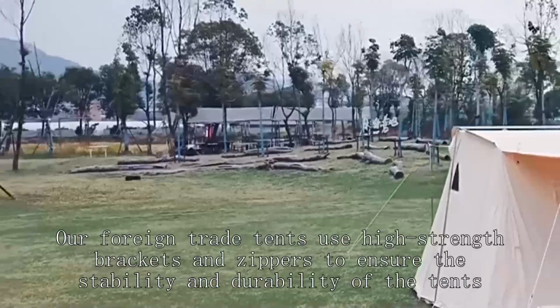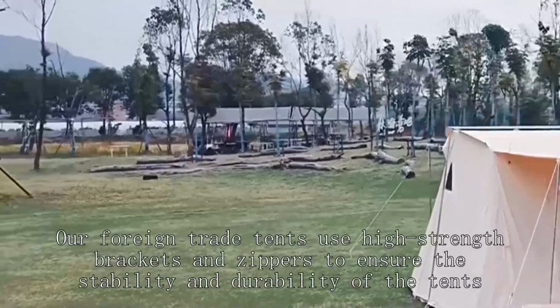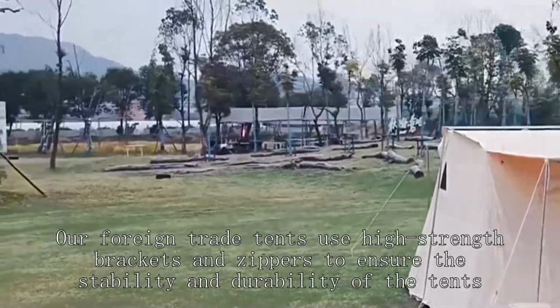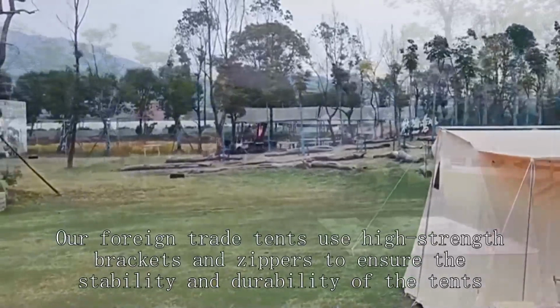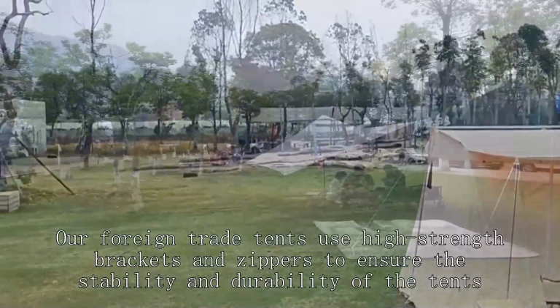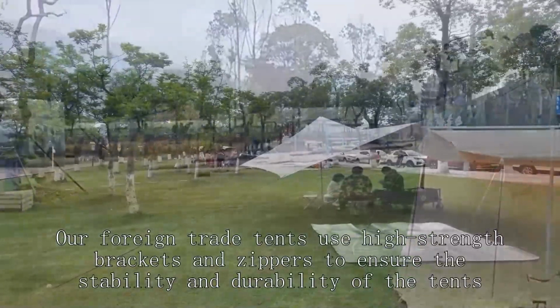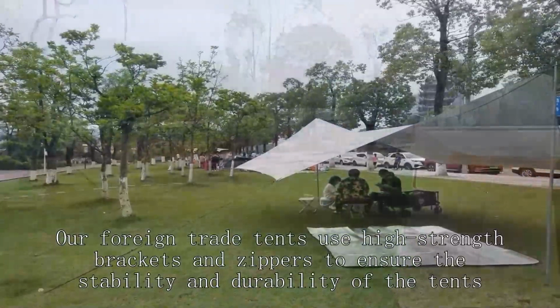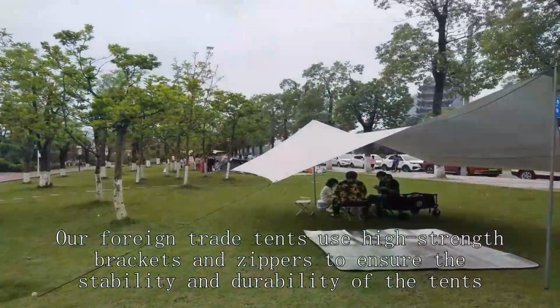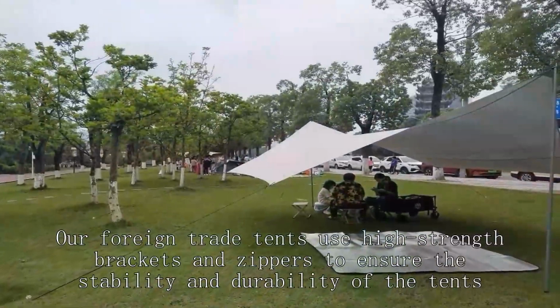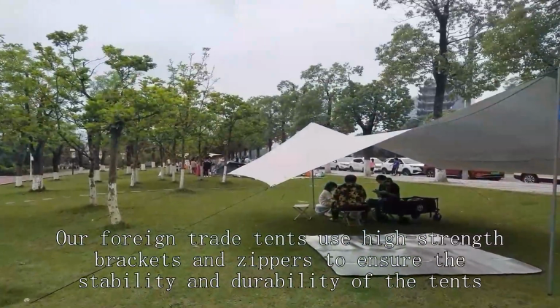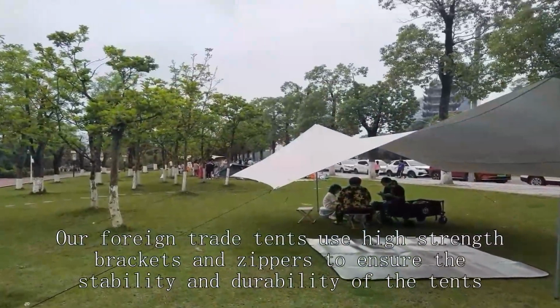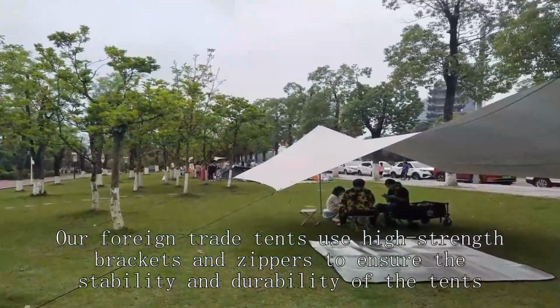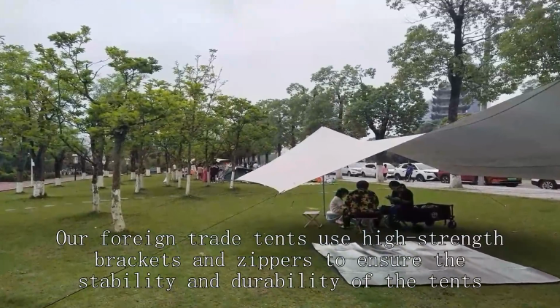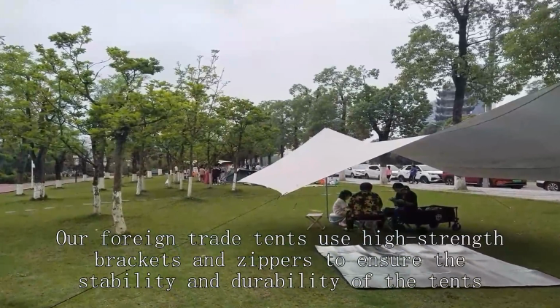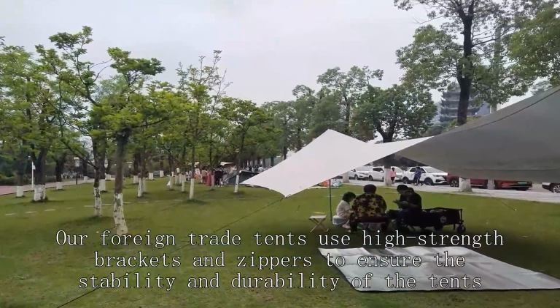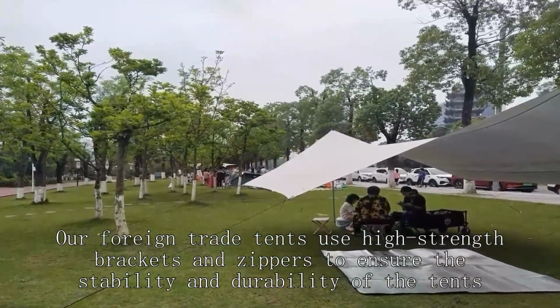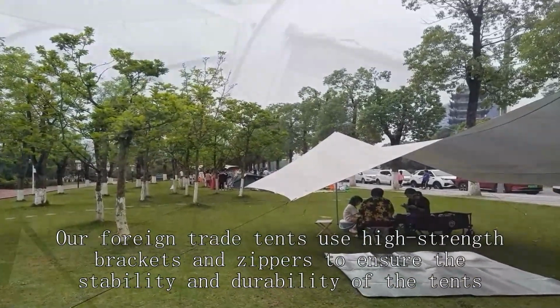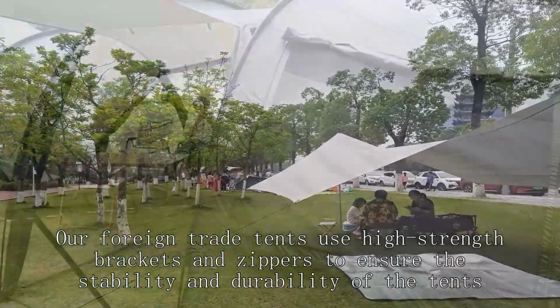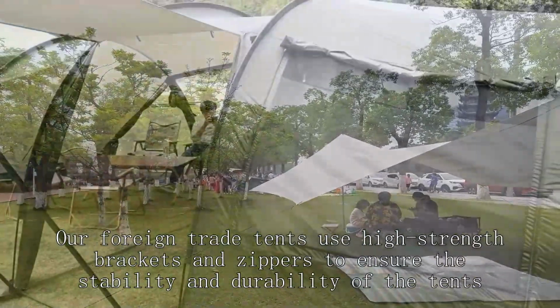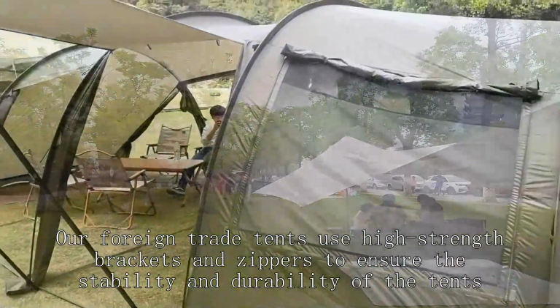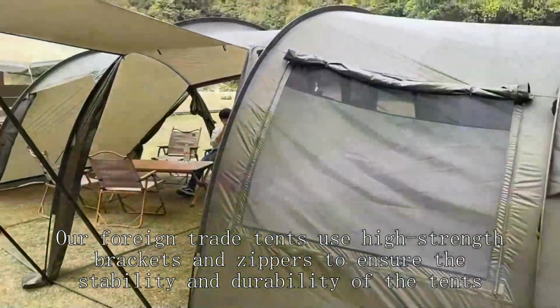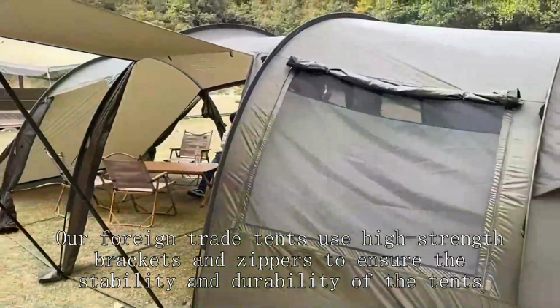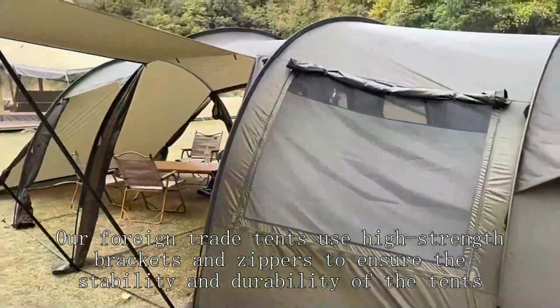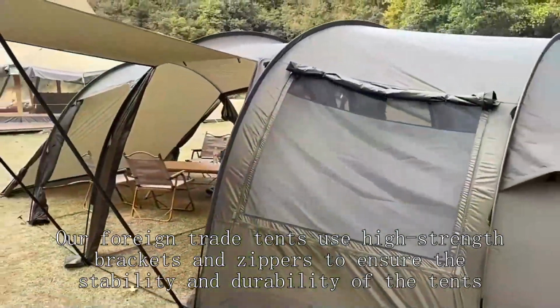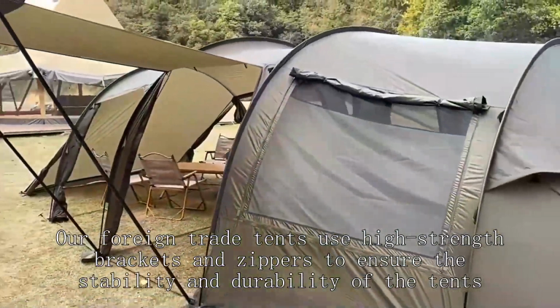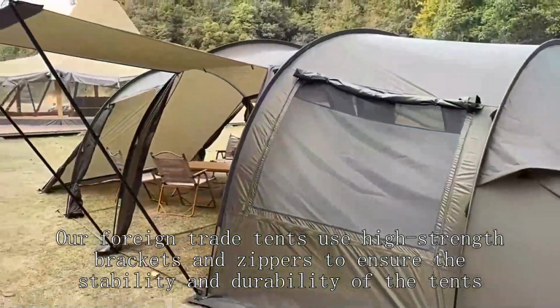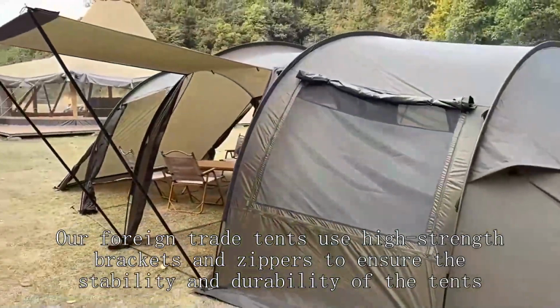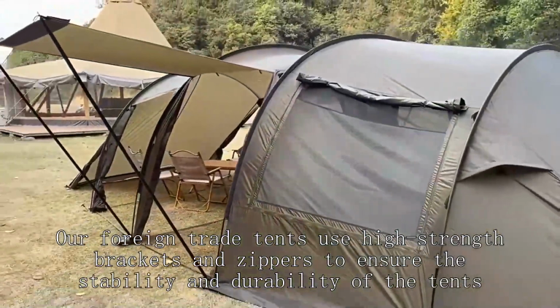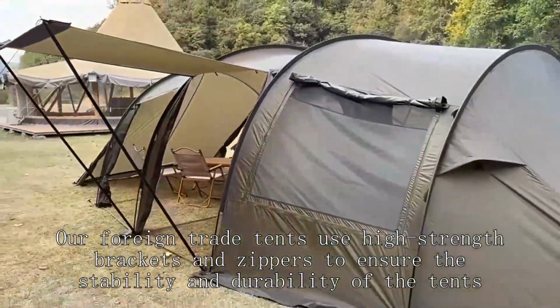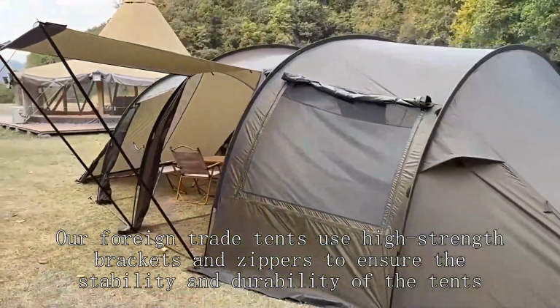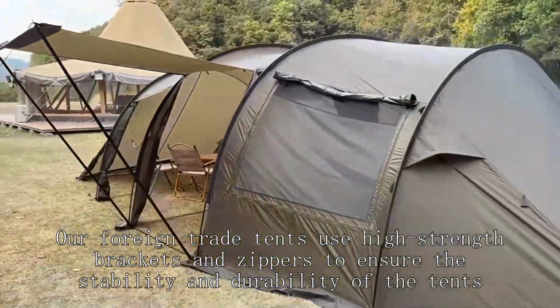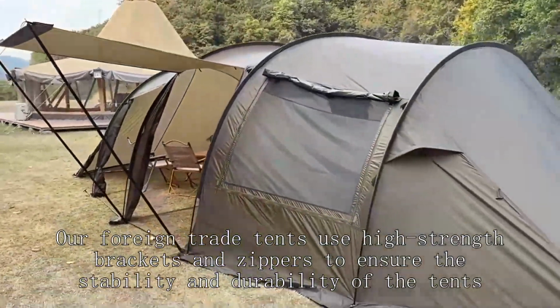Our foreign trade tents use high-strength brackets and zippers to ensure the stability and durability of the tents.